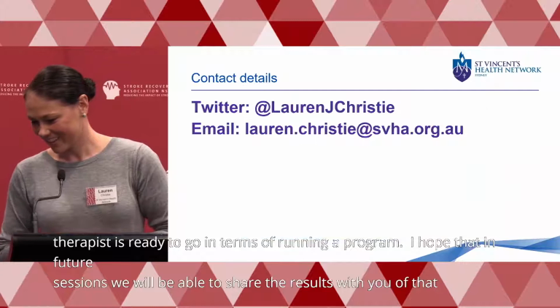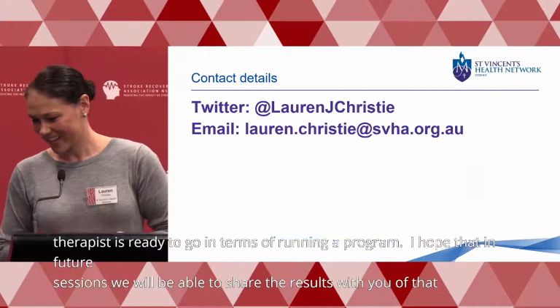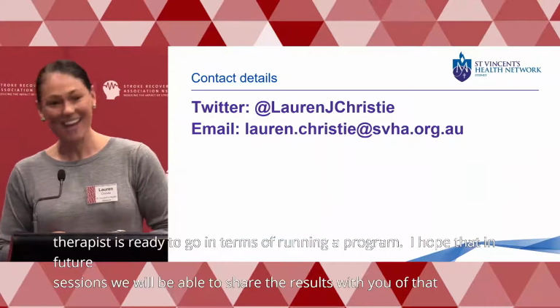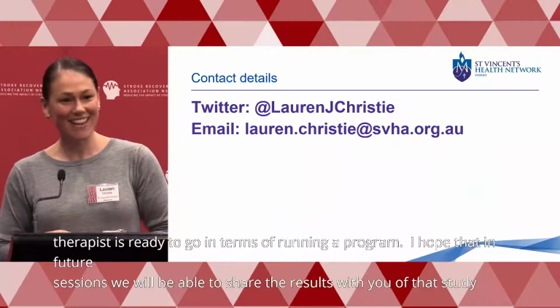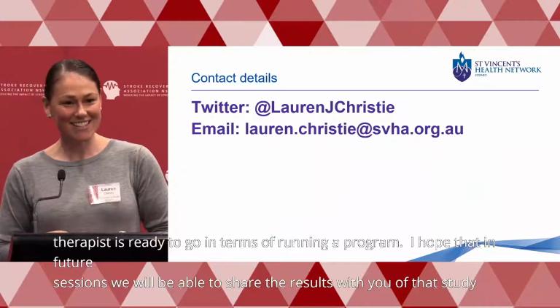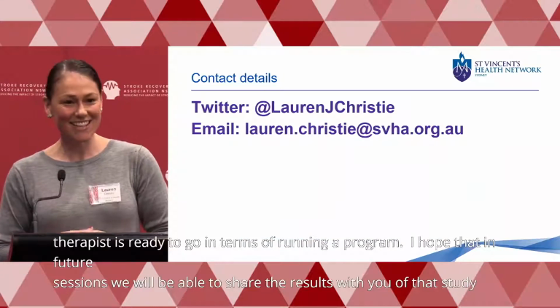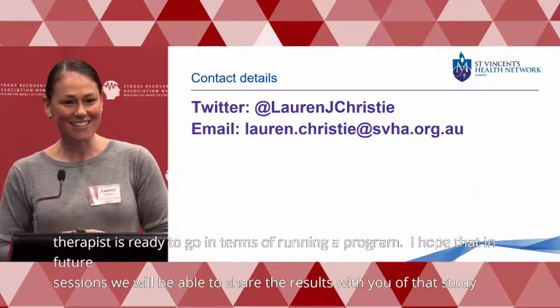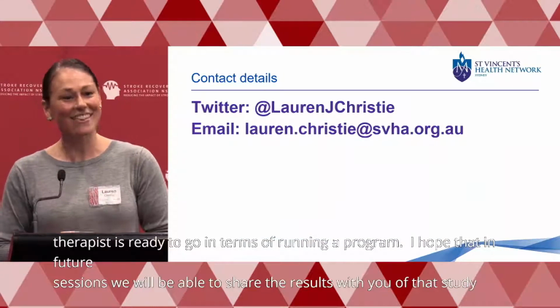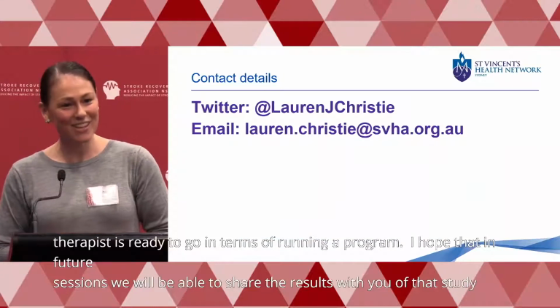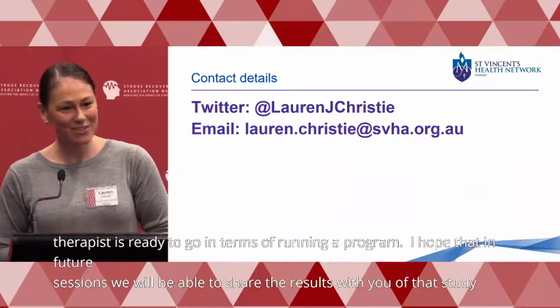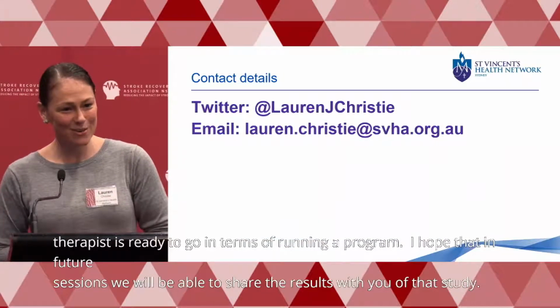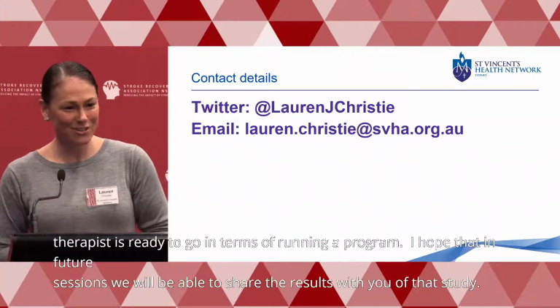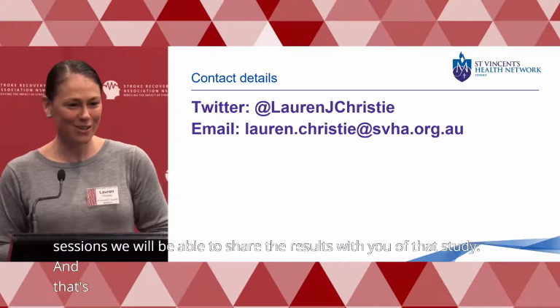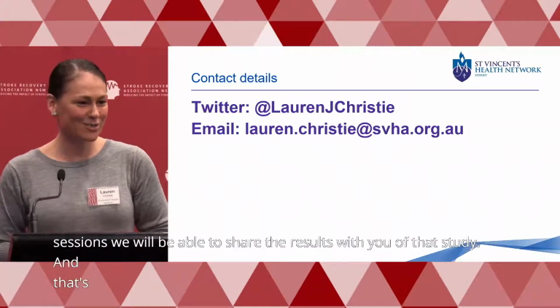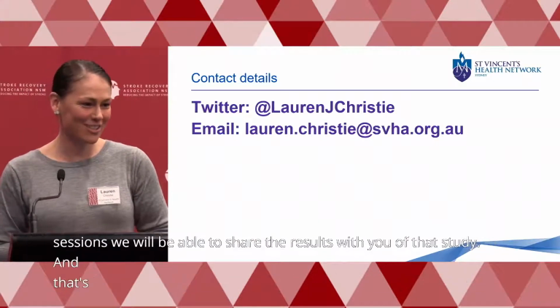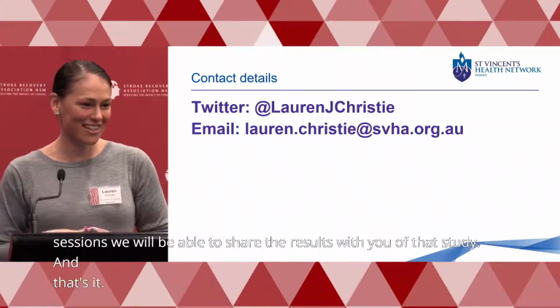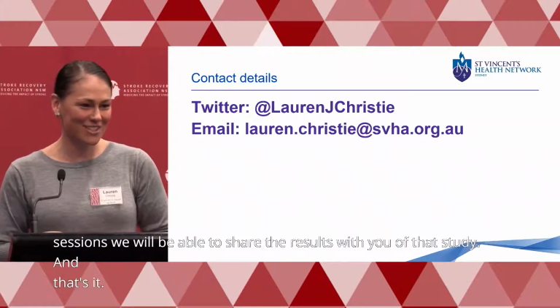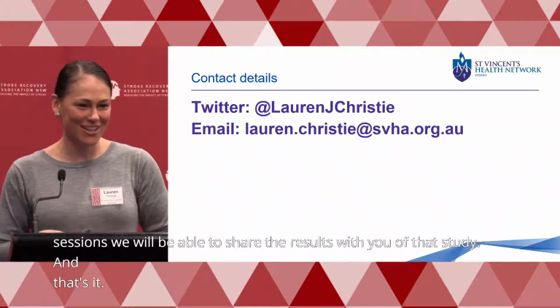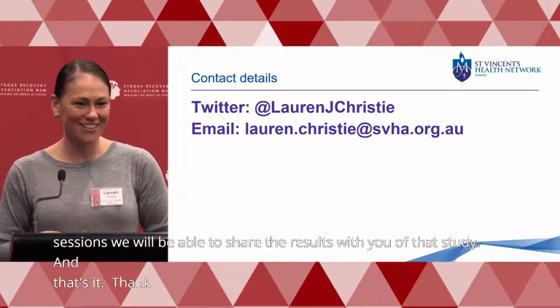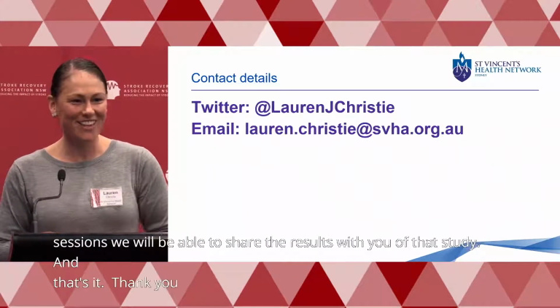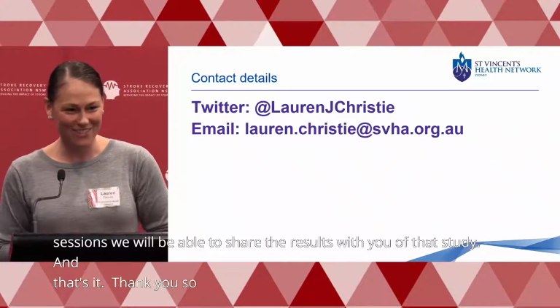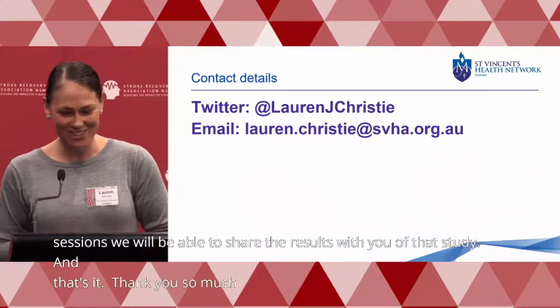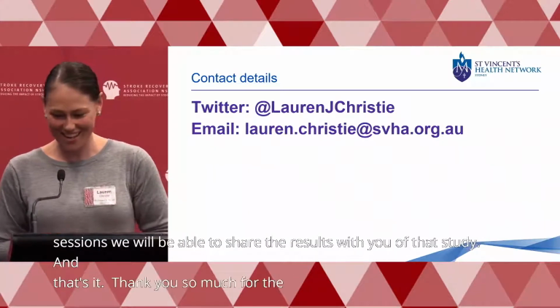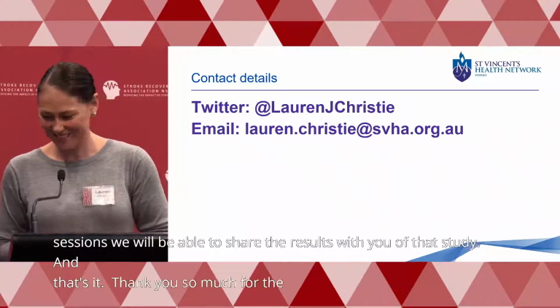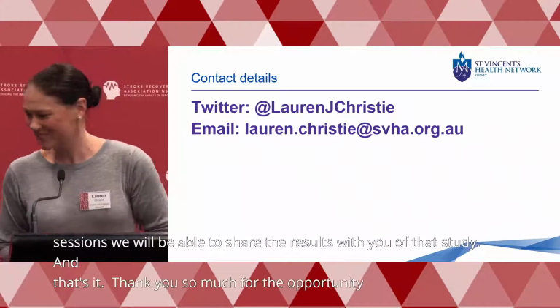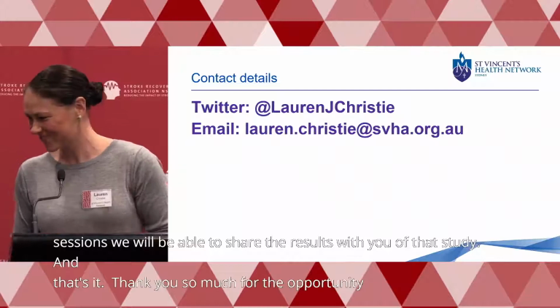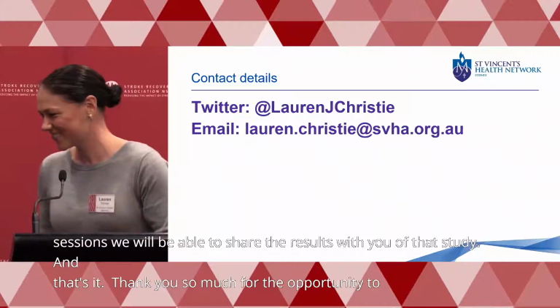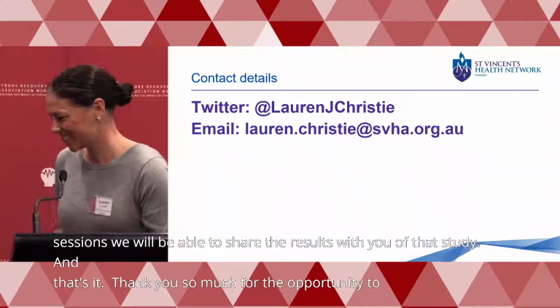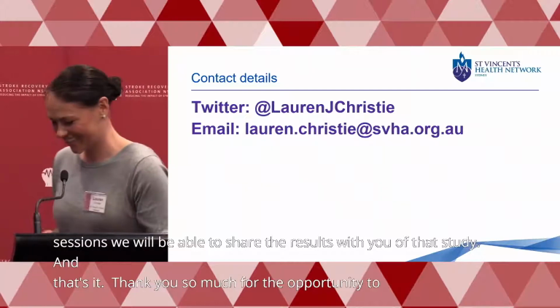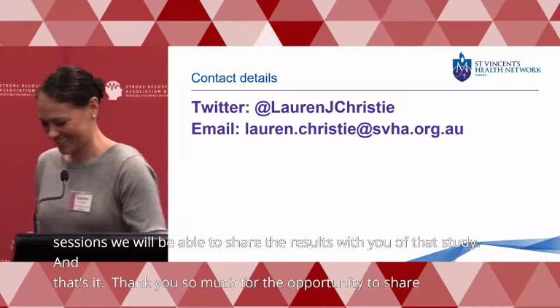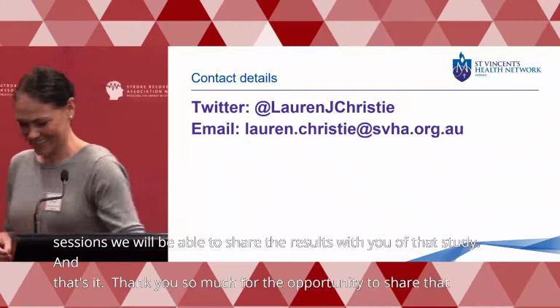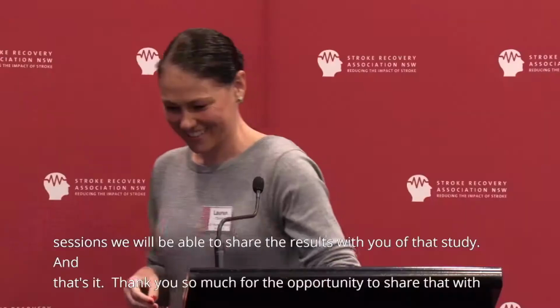And that's it. Thank you so much for the opportunity to share that with you today.